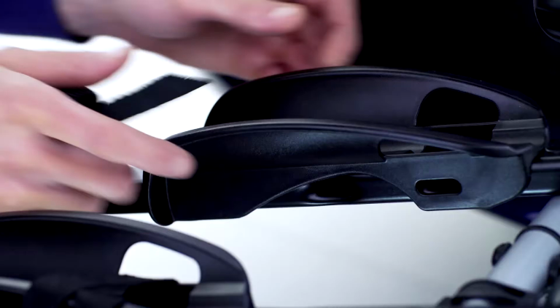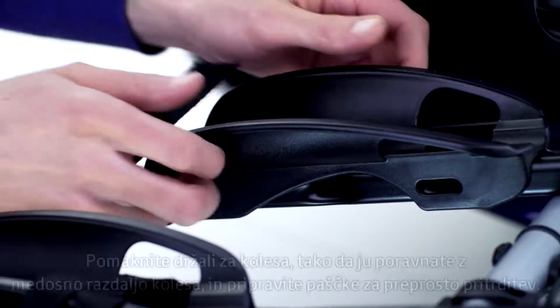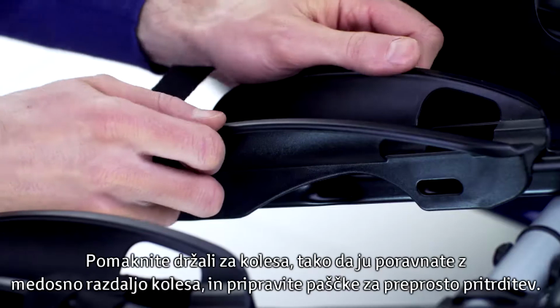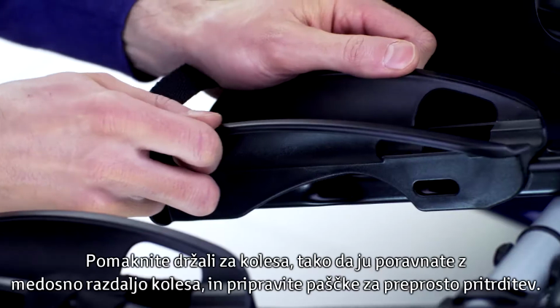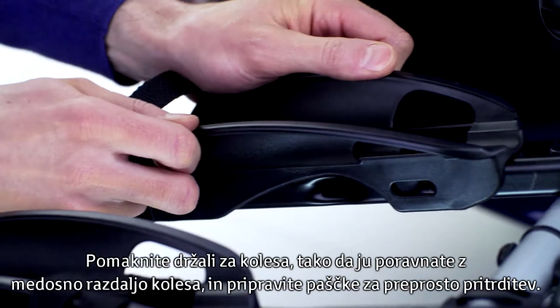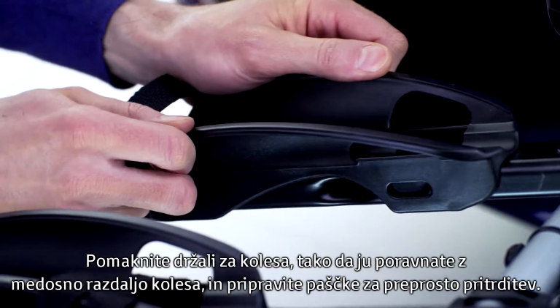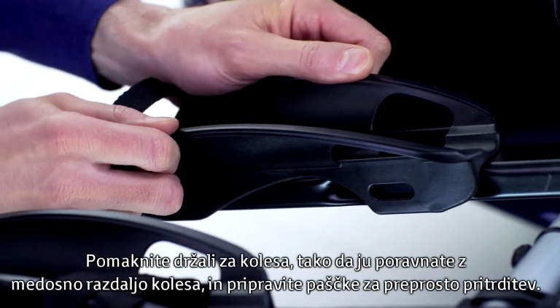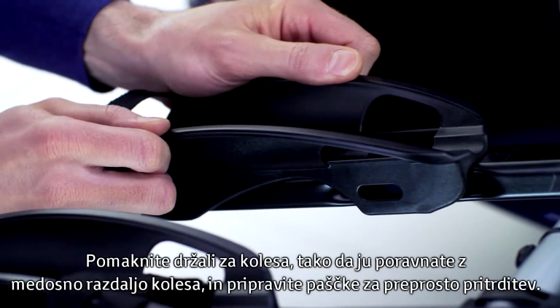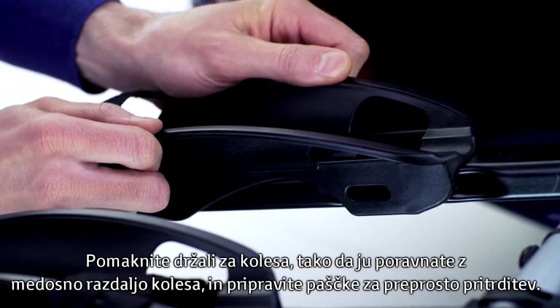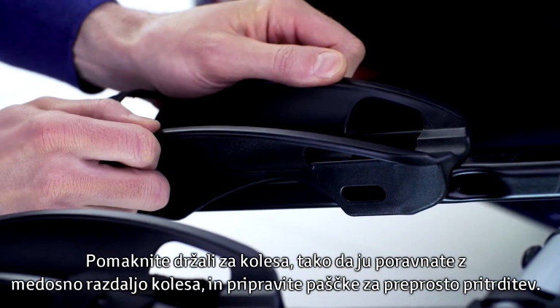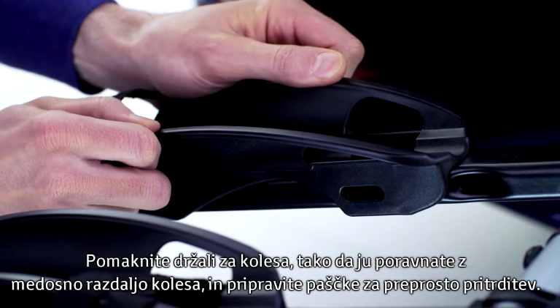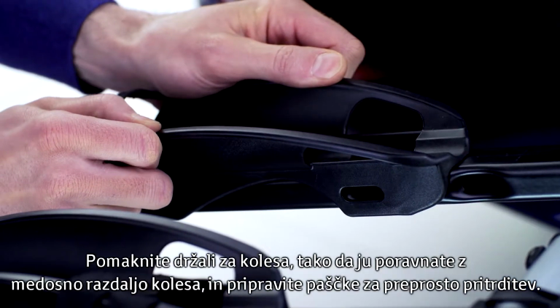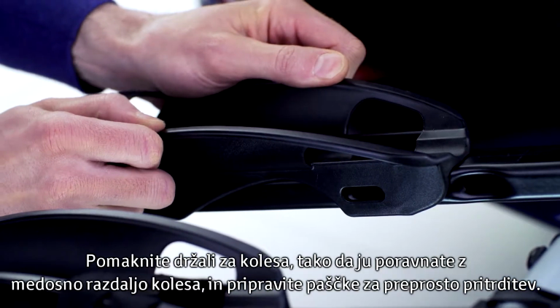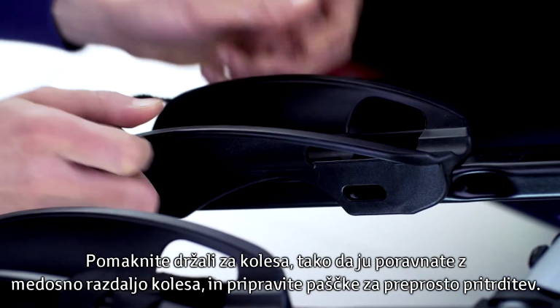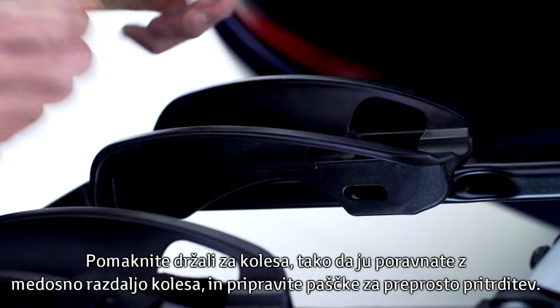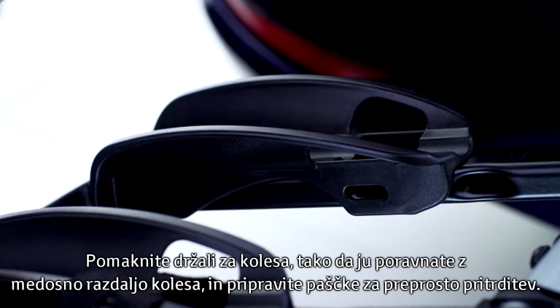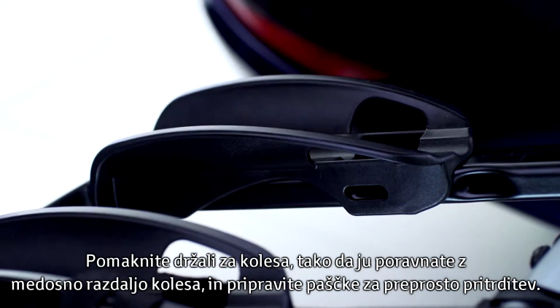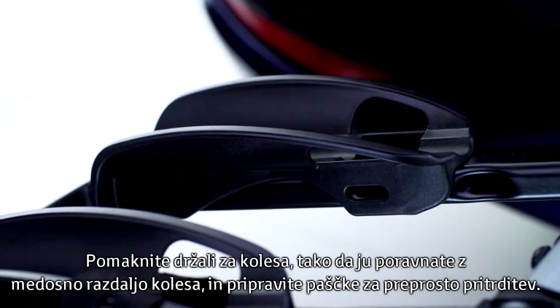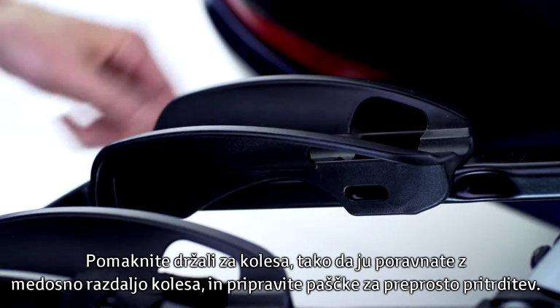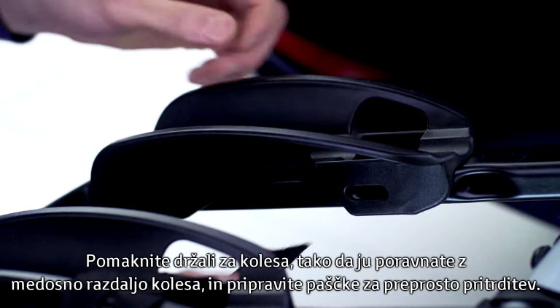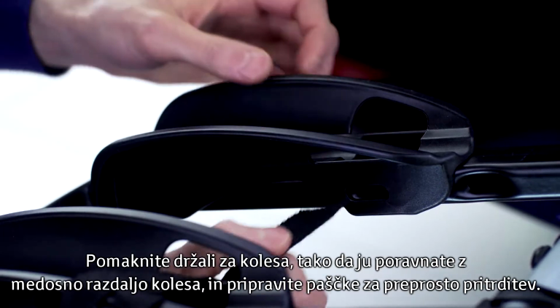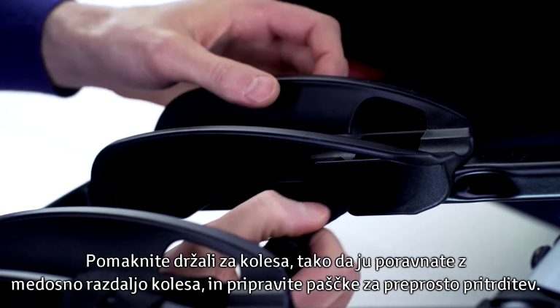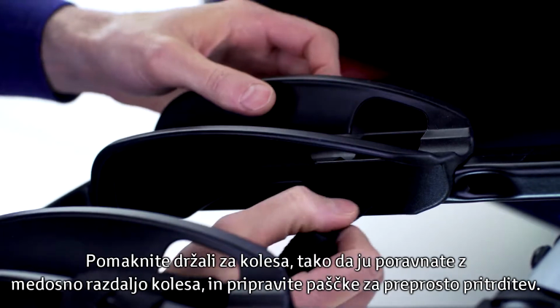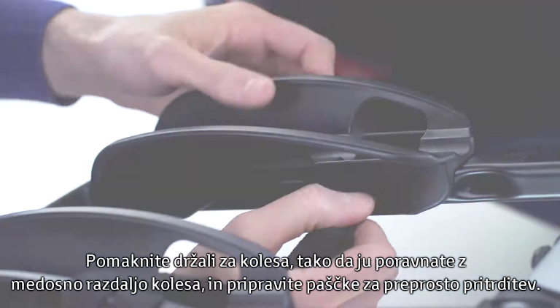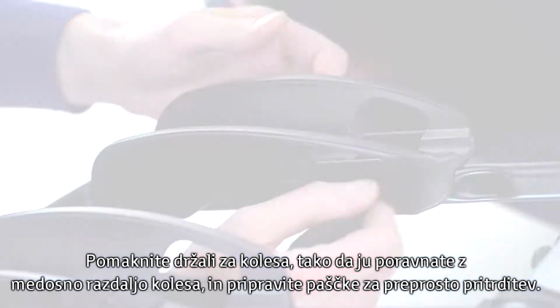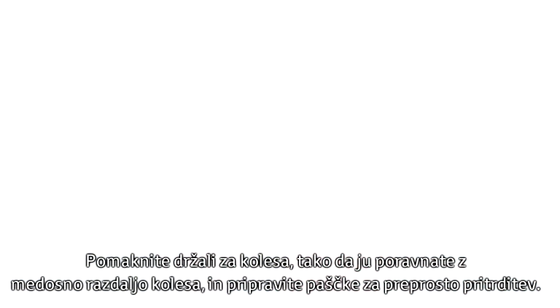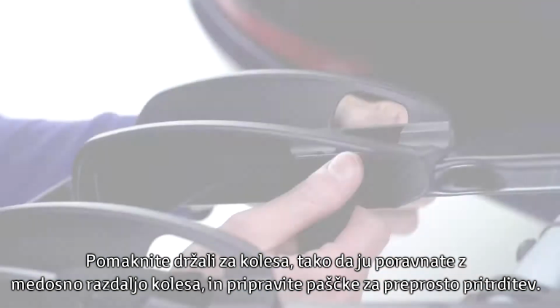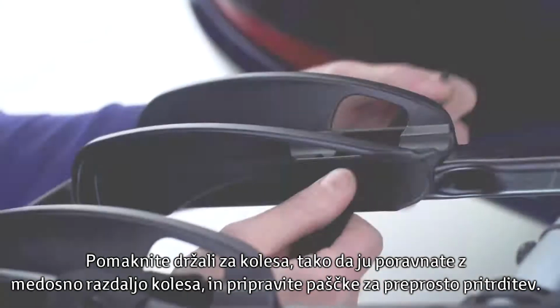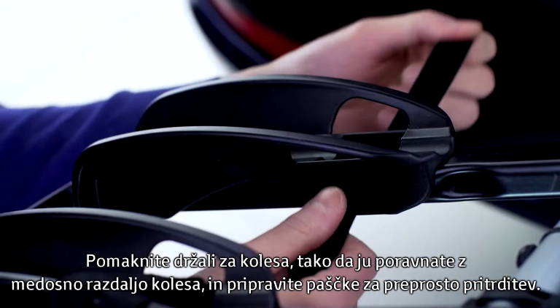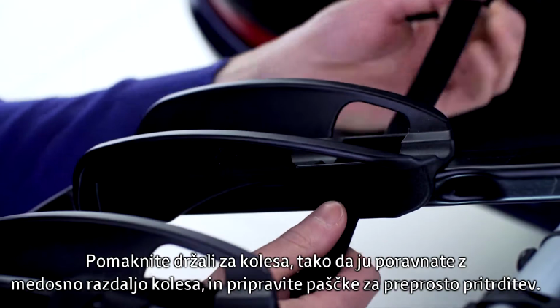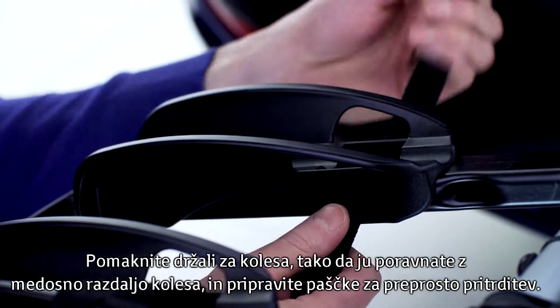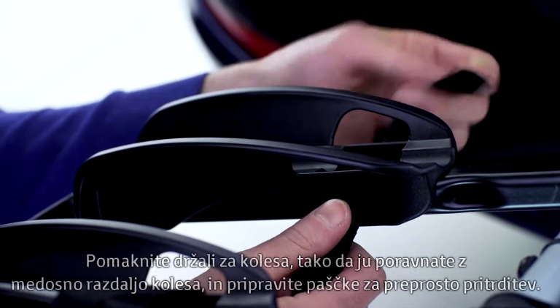Slide the two wheel holders to align them with the bike's wheelbase and prepare the straps for easy fastening.